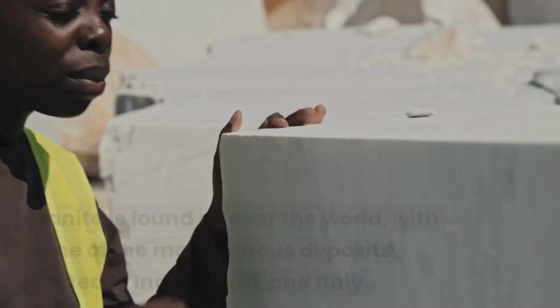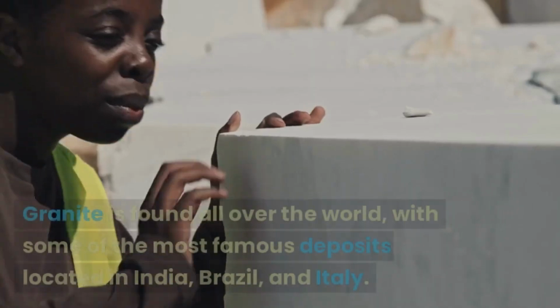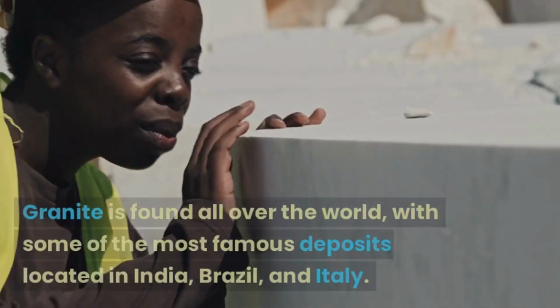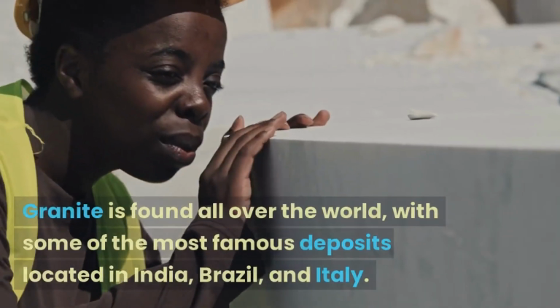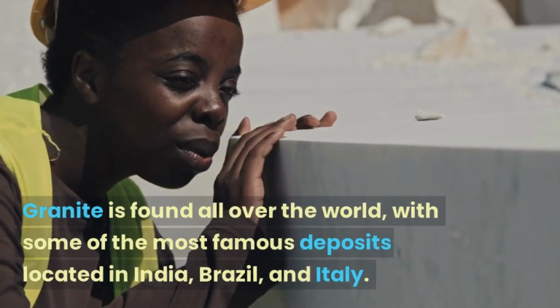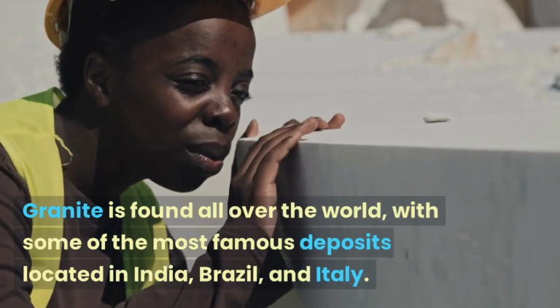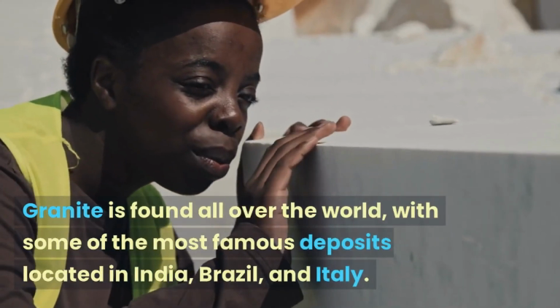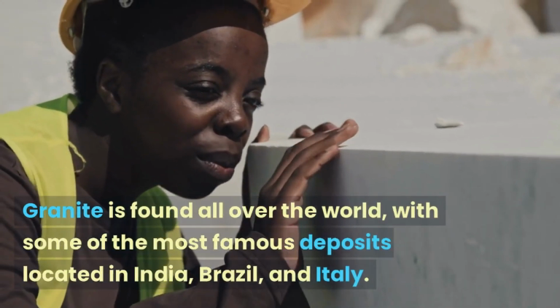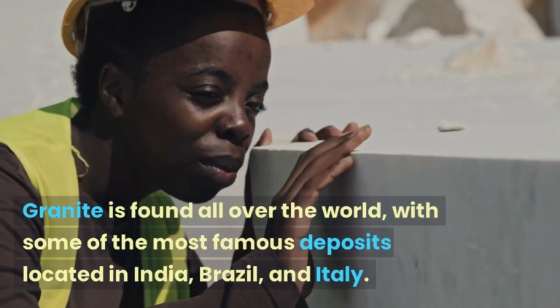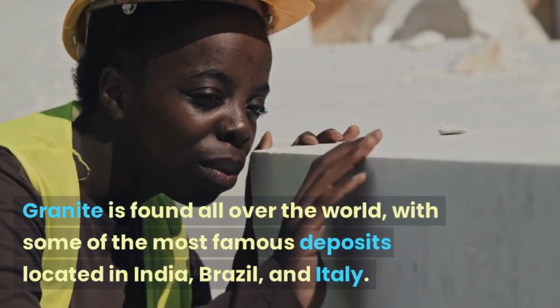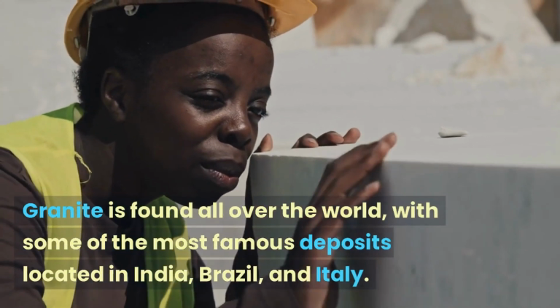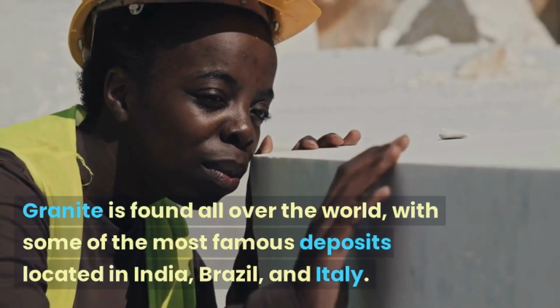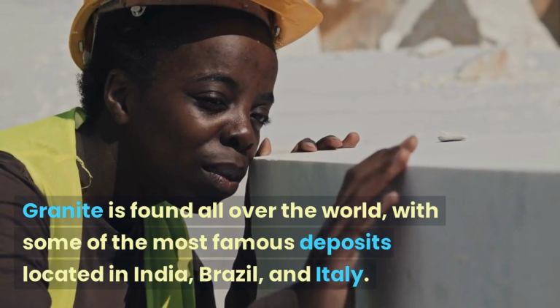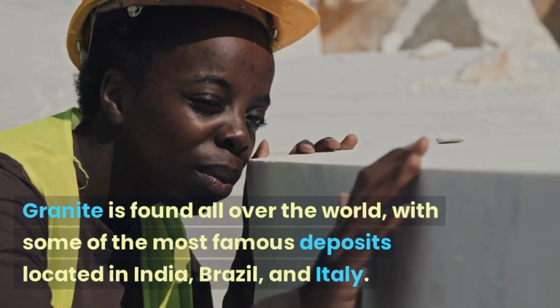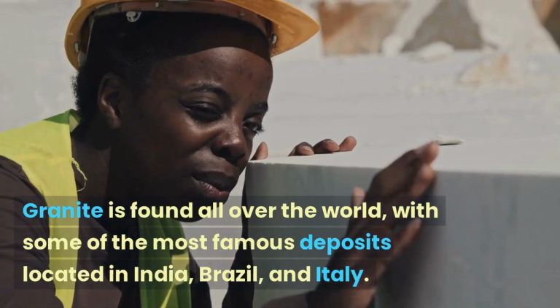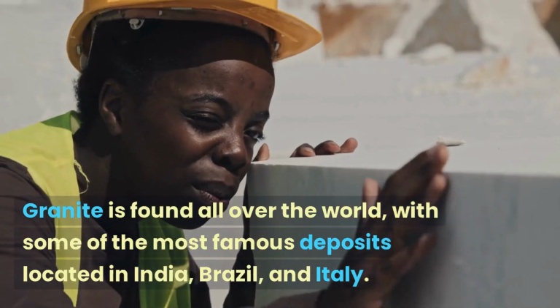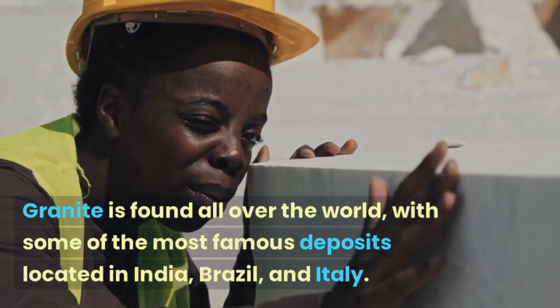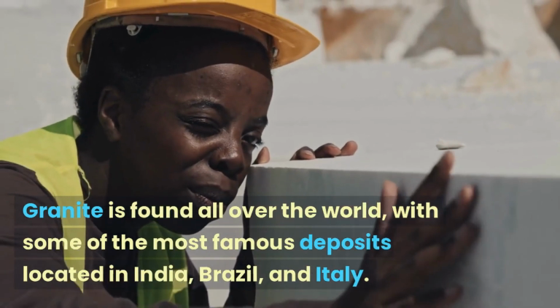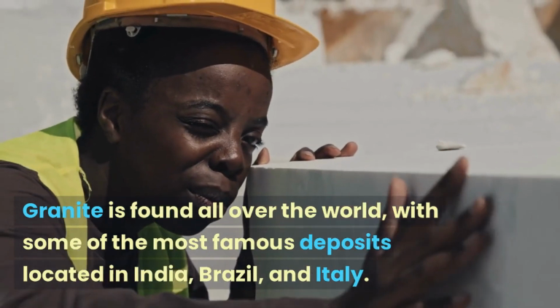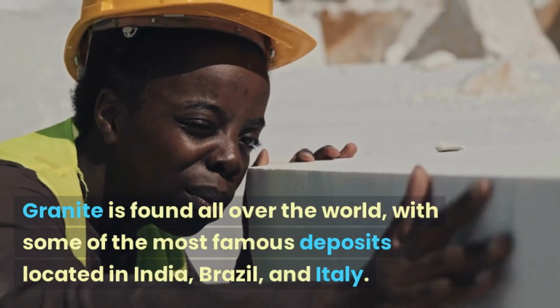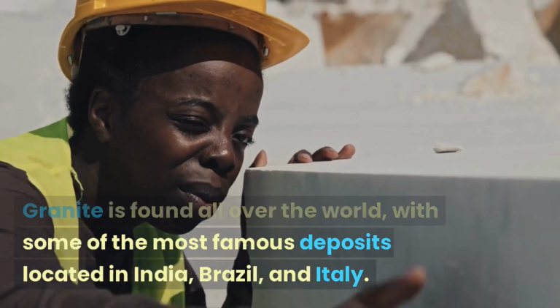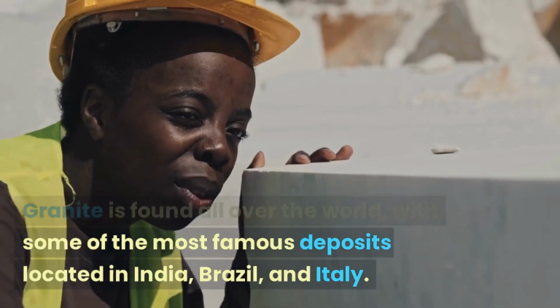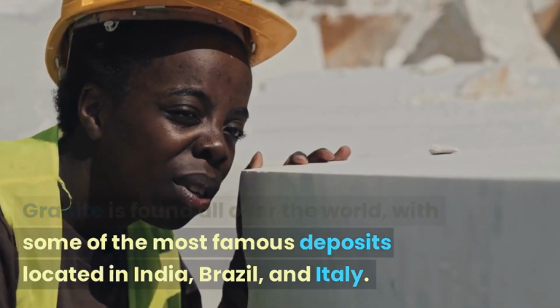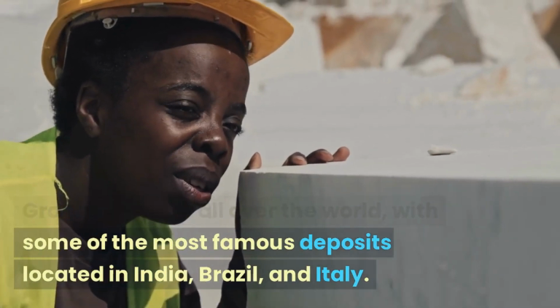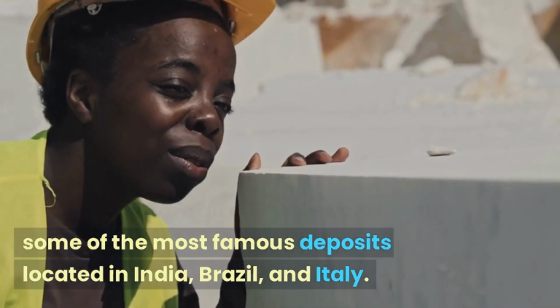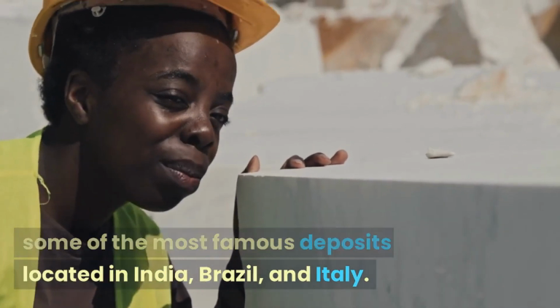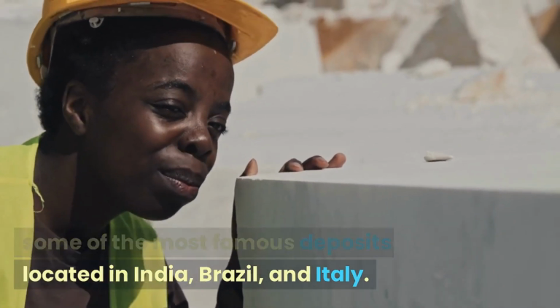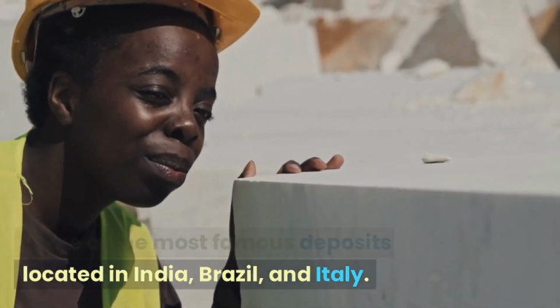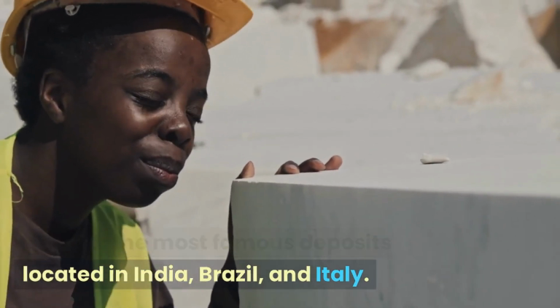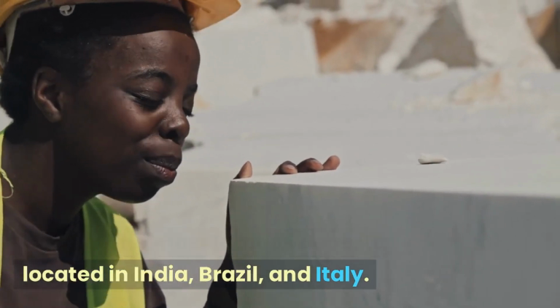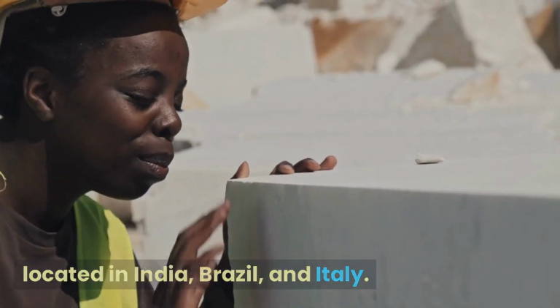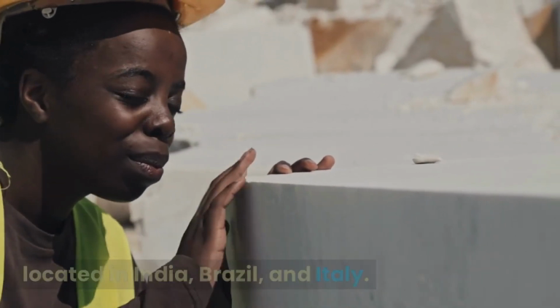Granite is found all over the world, with some of the most famous deposits located in India, Brazil, and Italy.